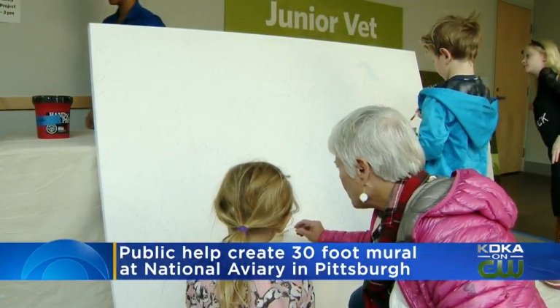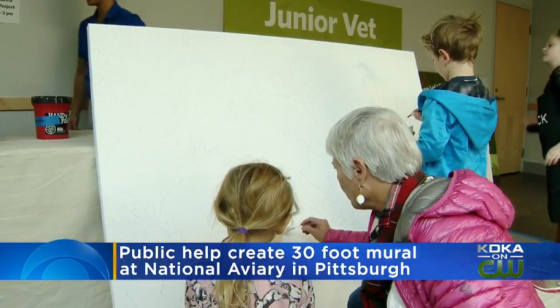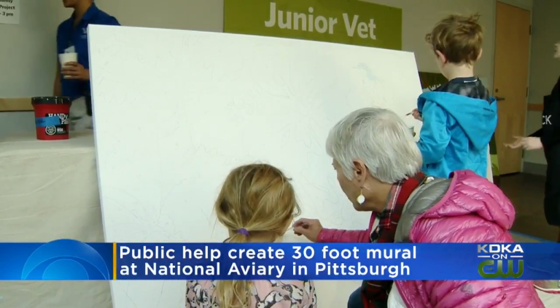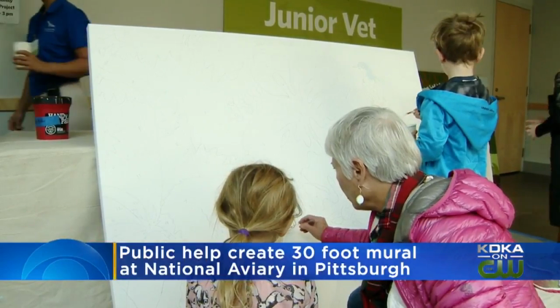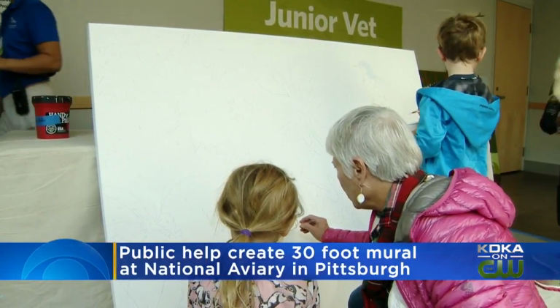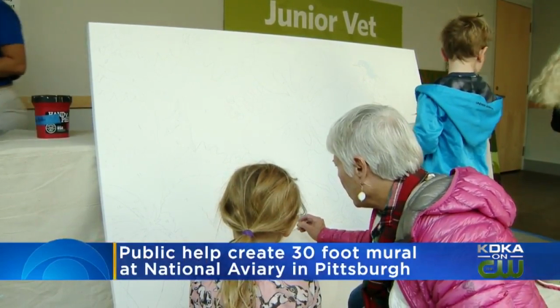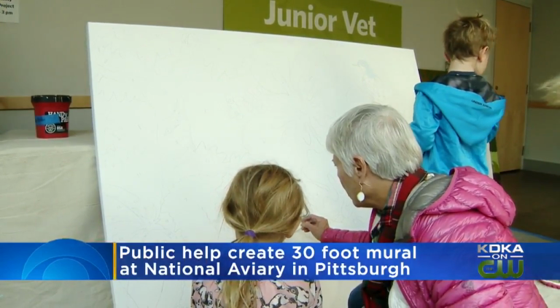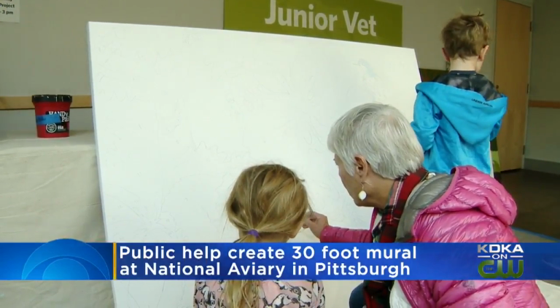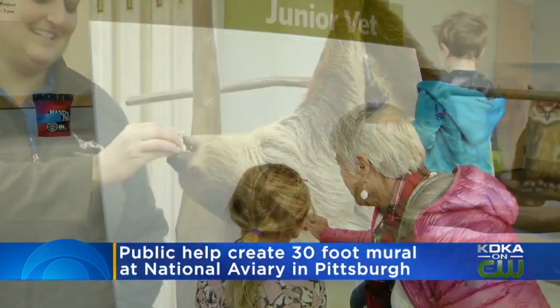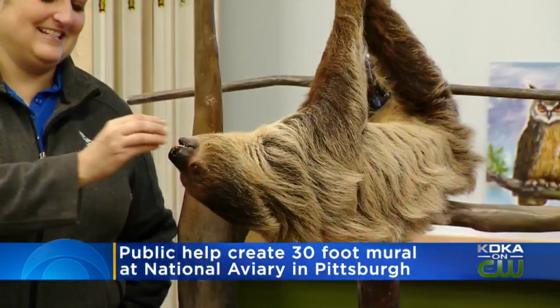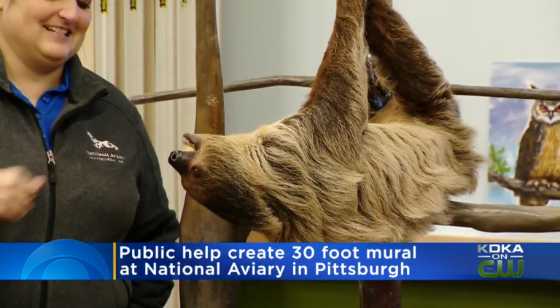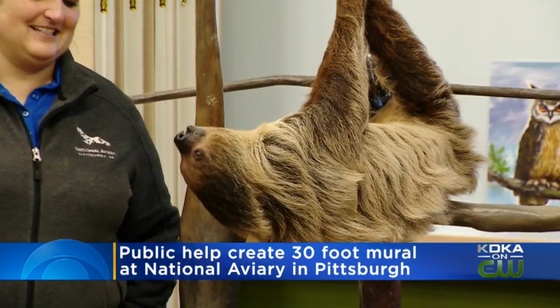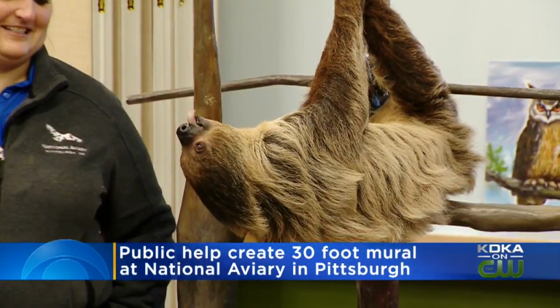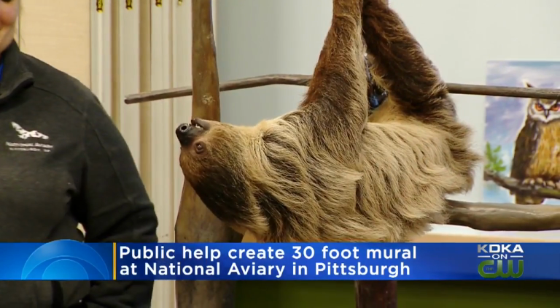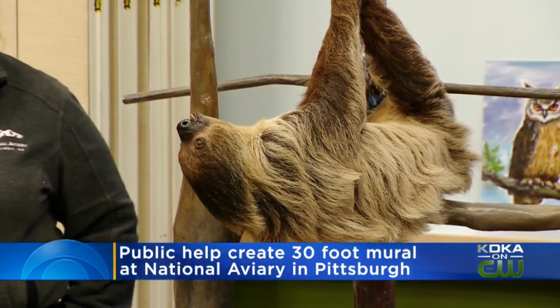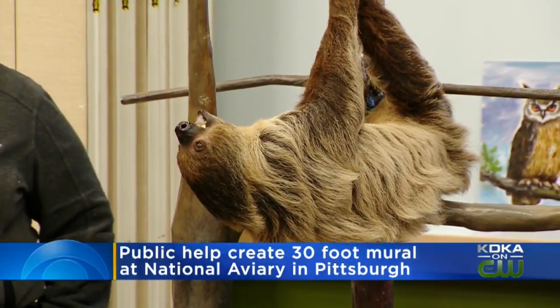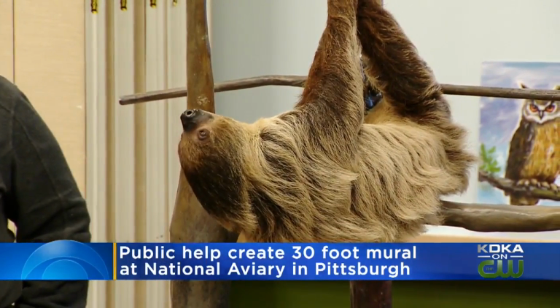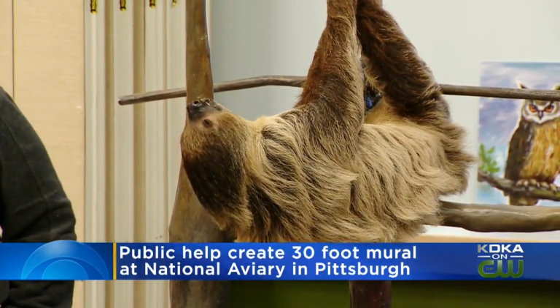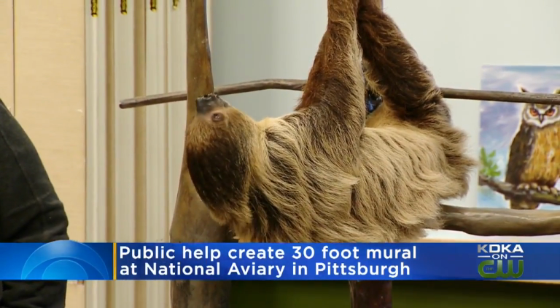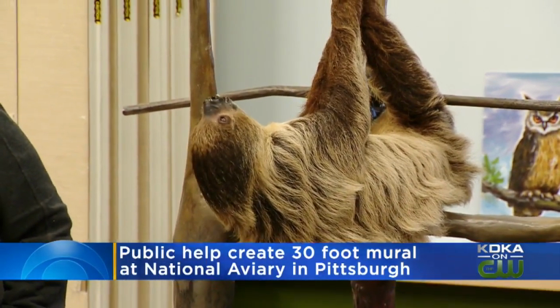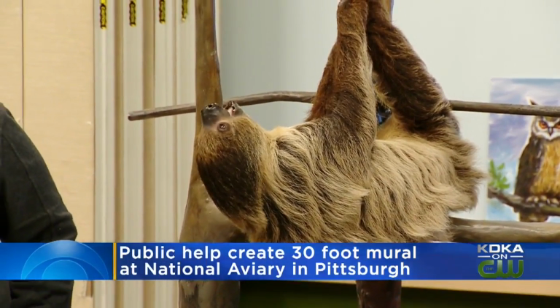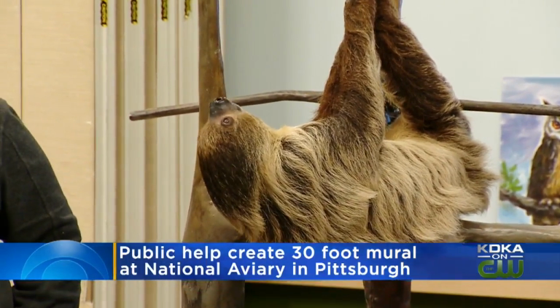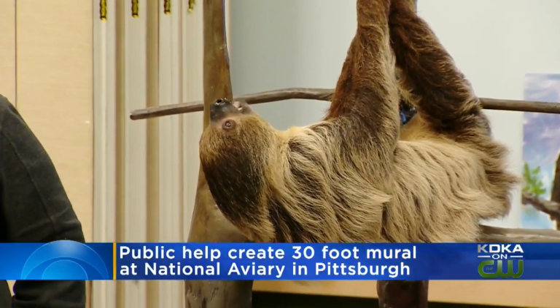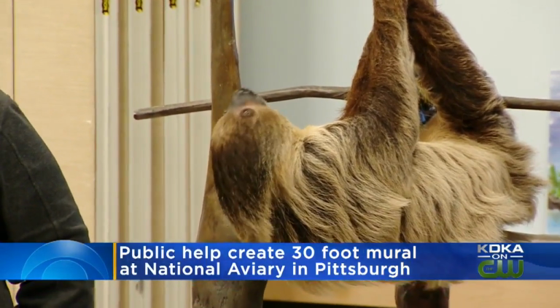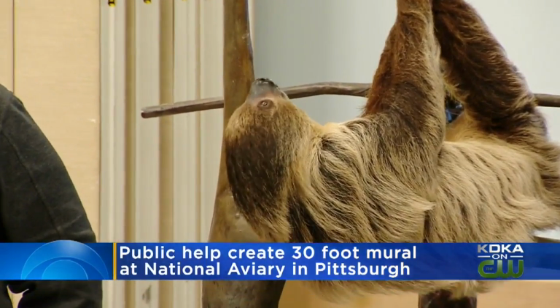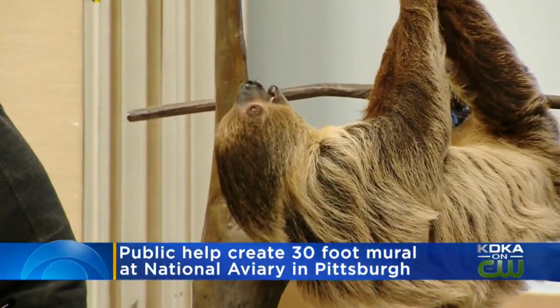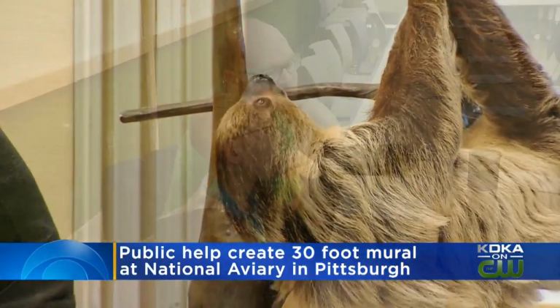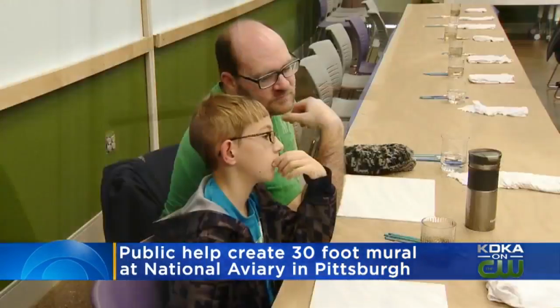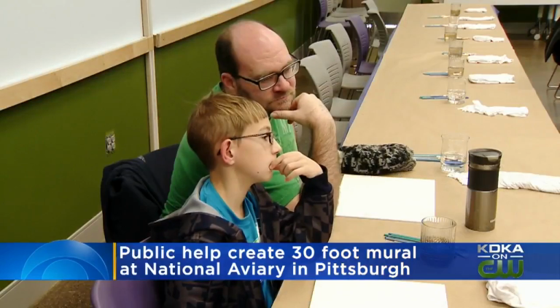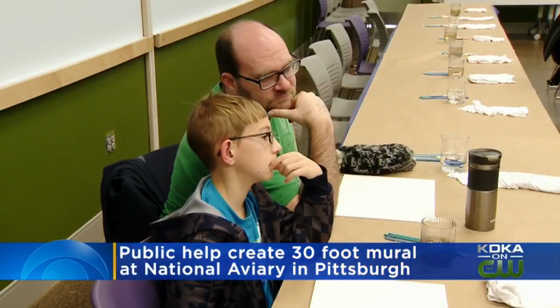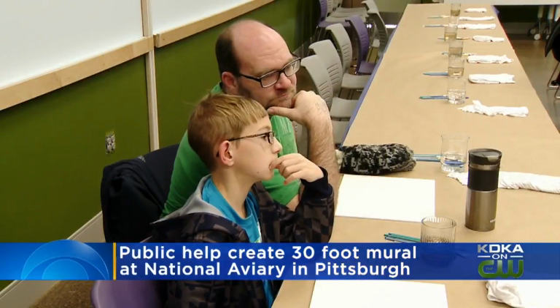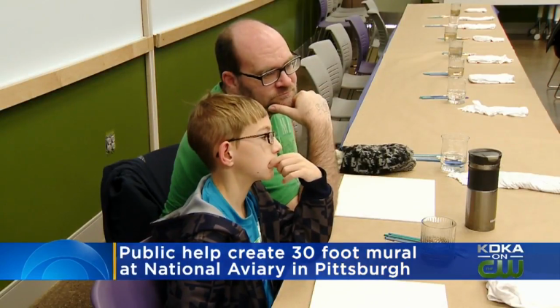The mural features iconic birds and a sloth — the aviary sloth, Valentino, serving as today's model.